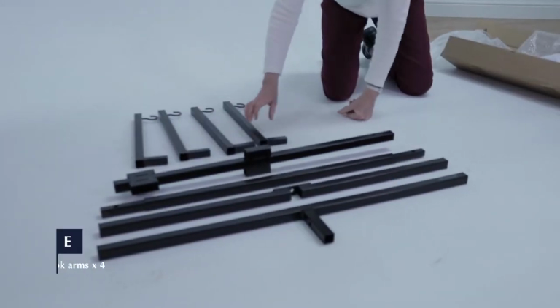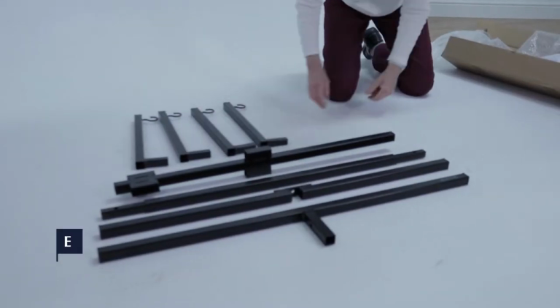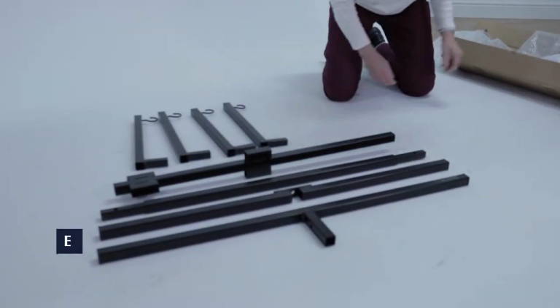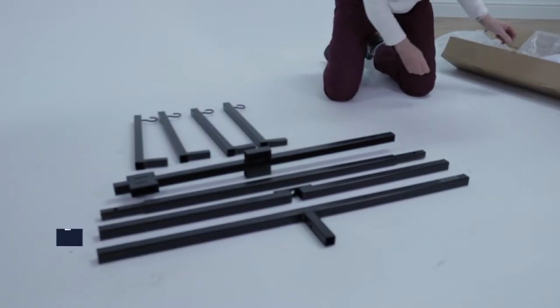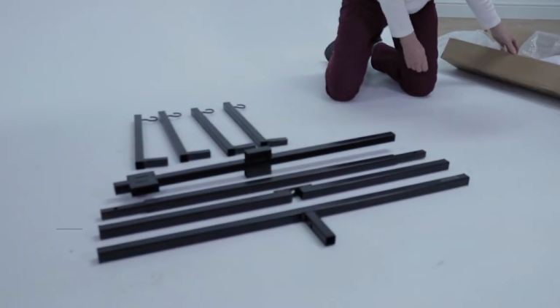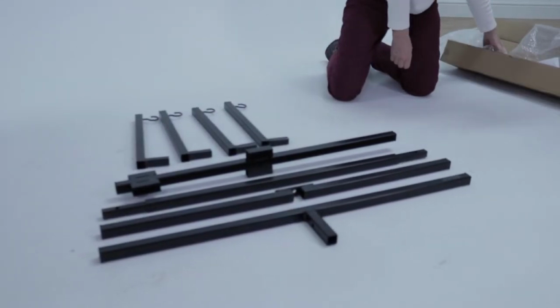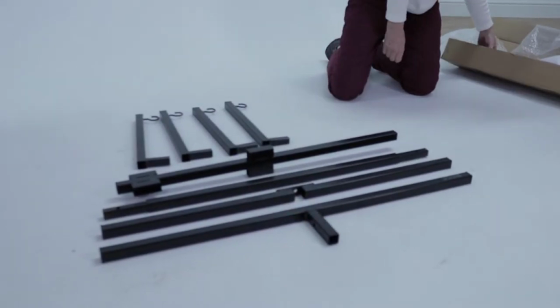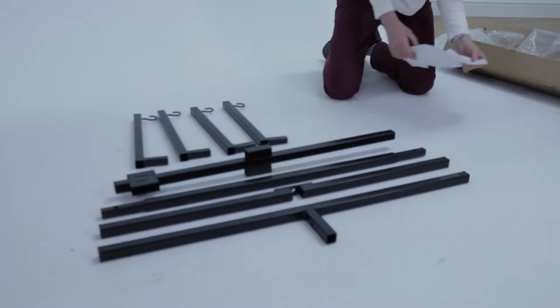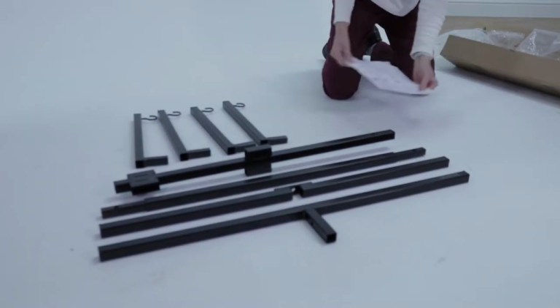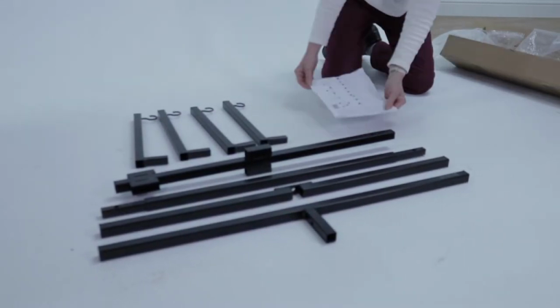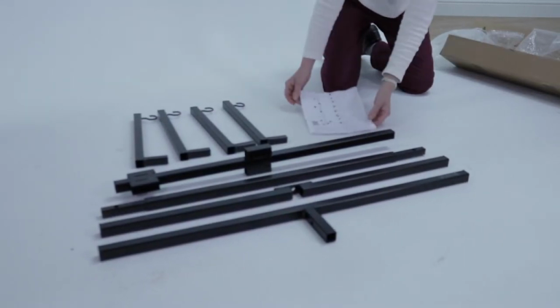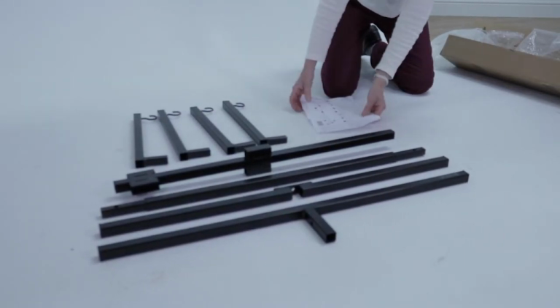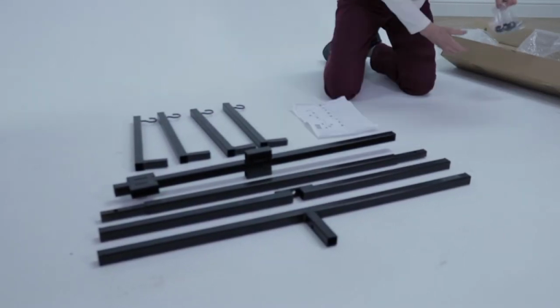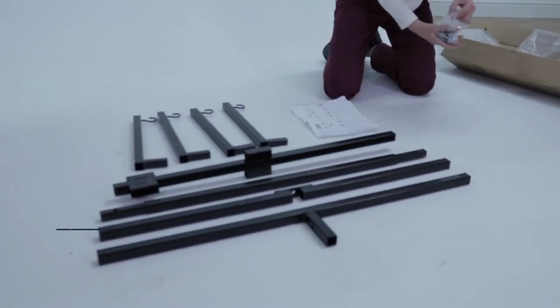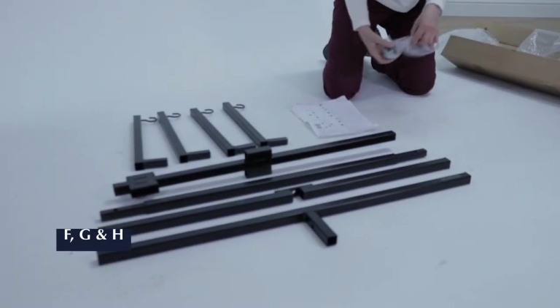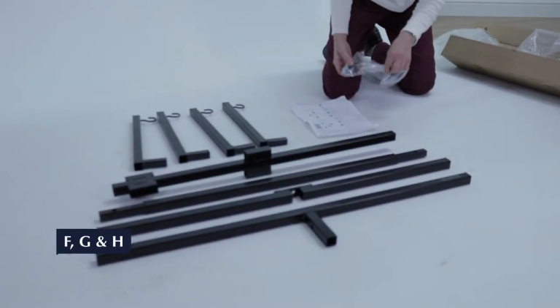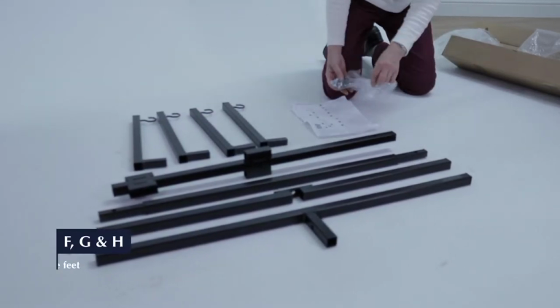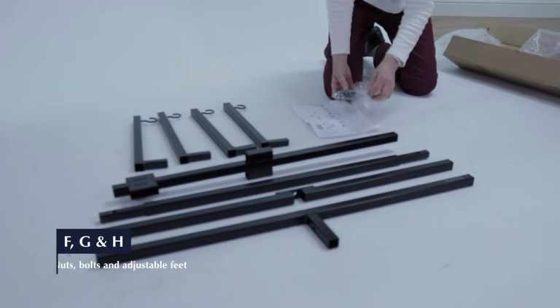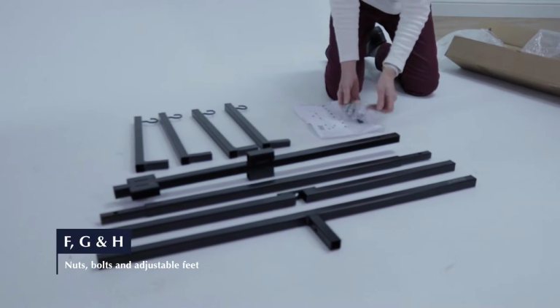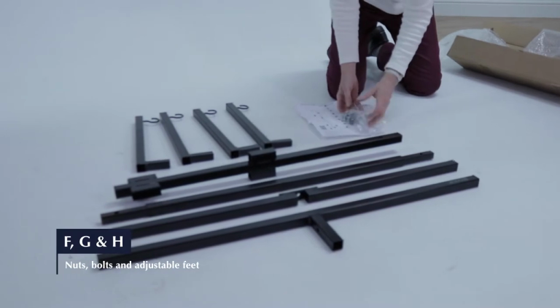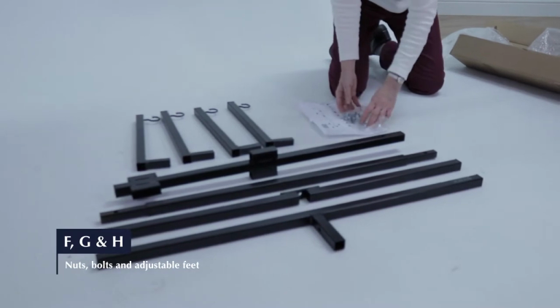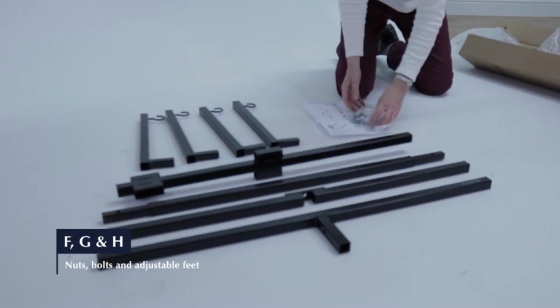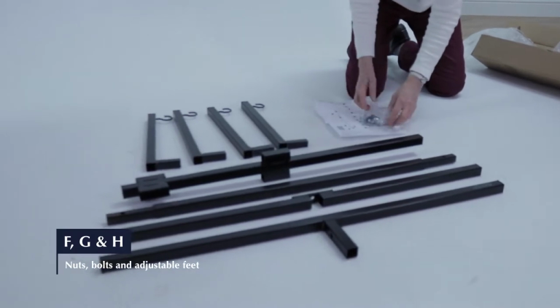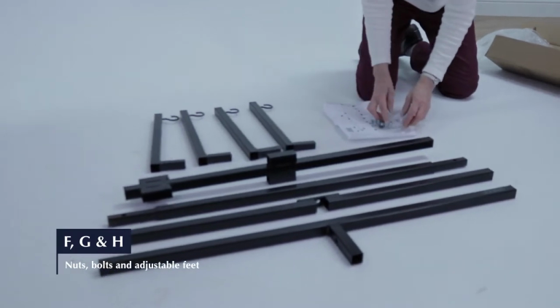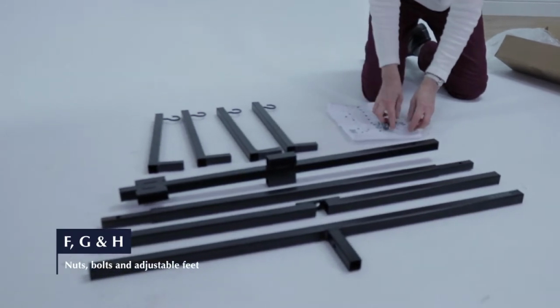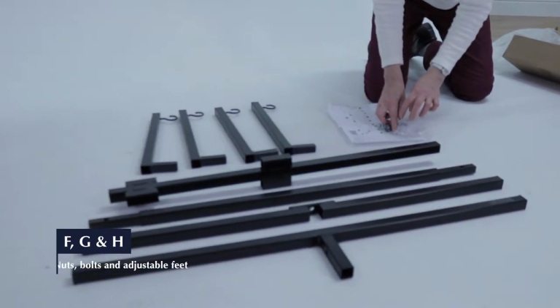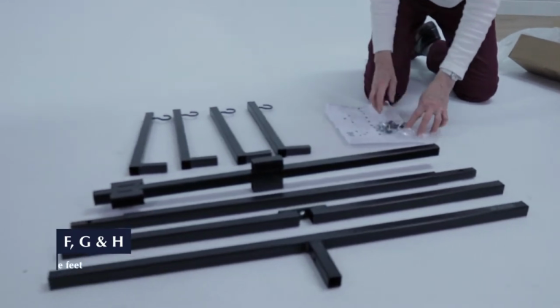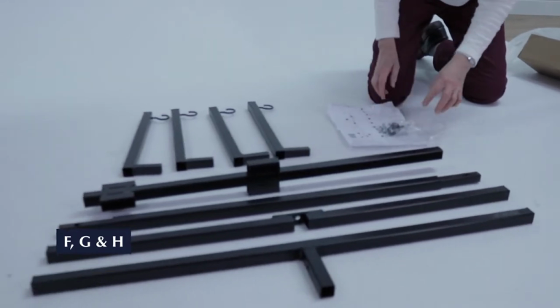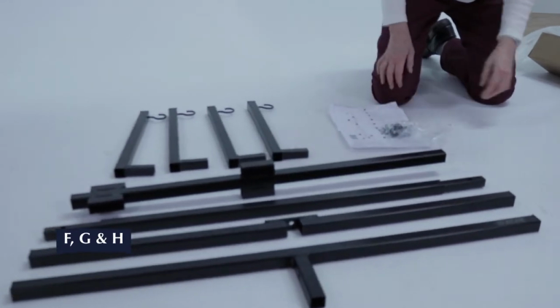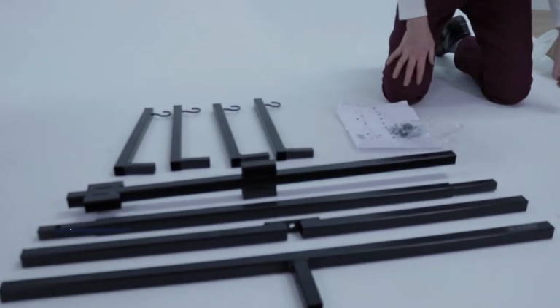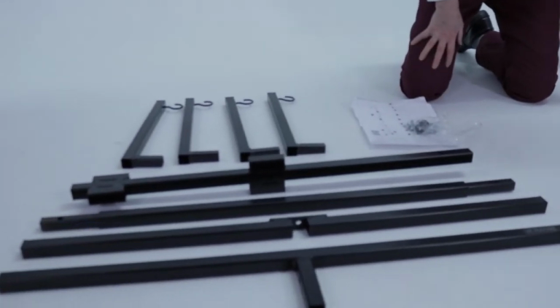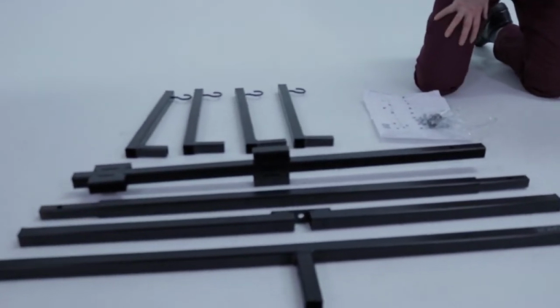Finally, we have the instructions, the nuts, bolts and feet F, G and H.